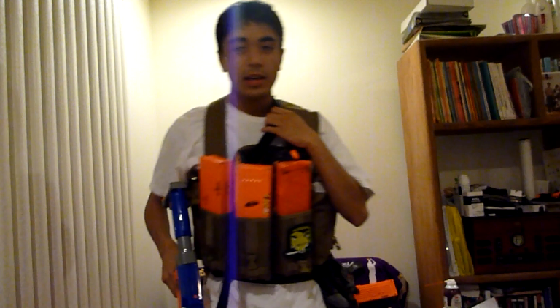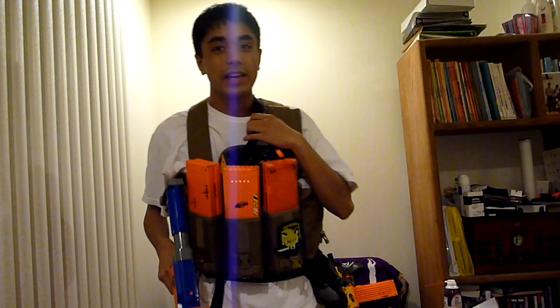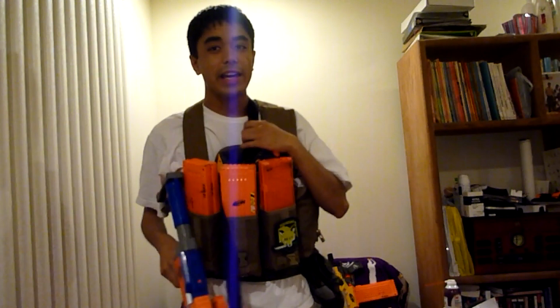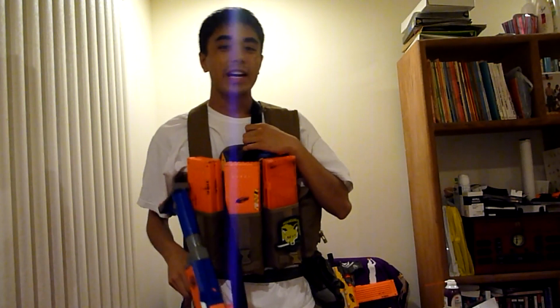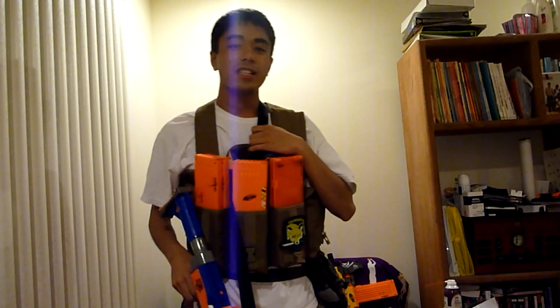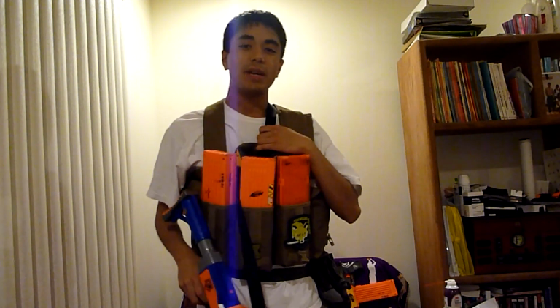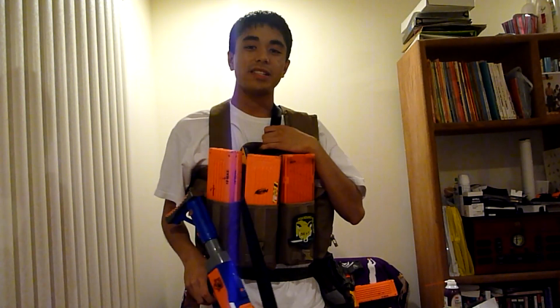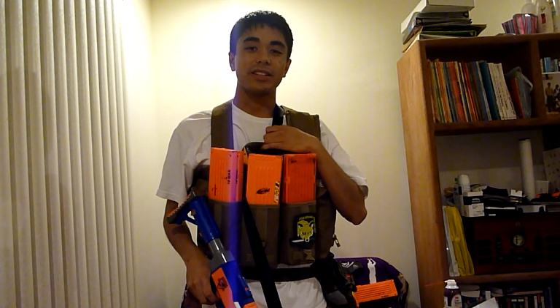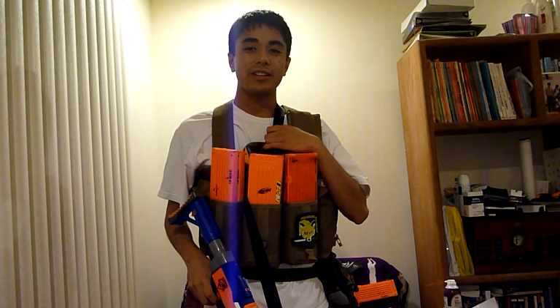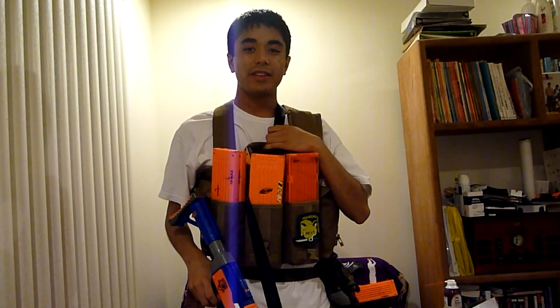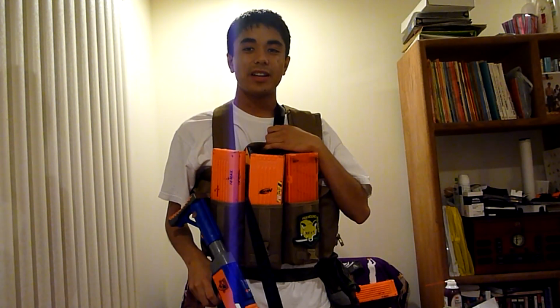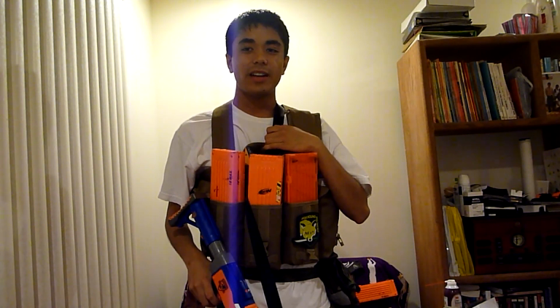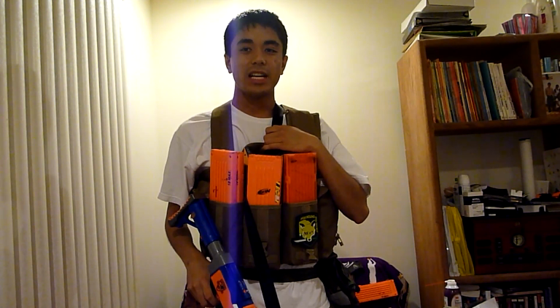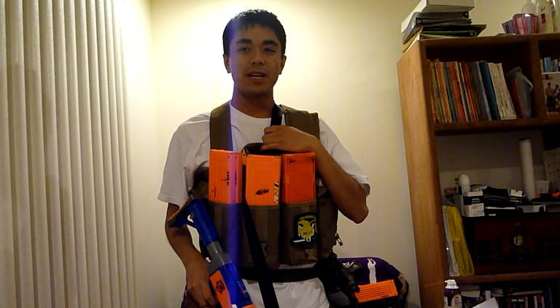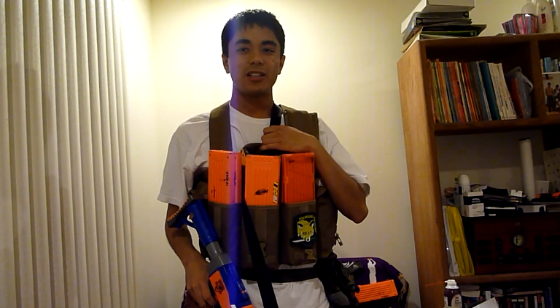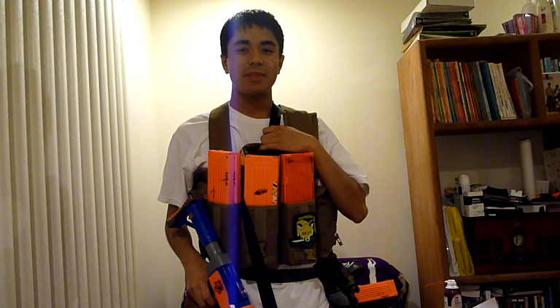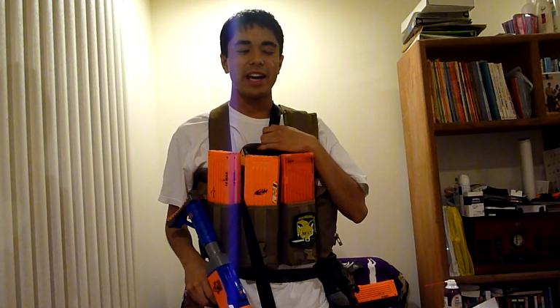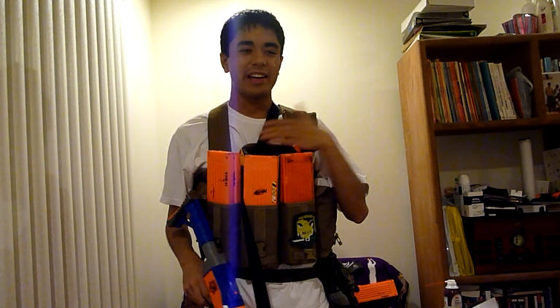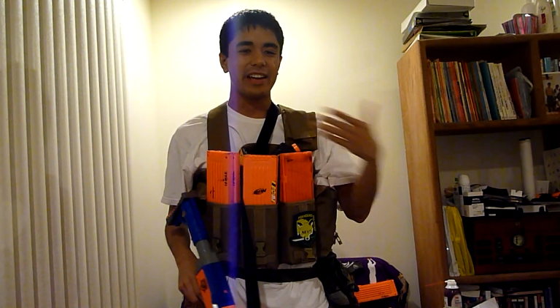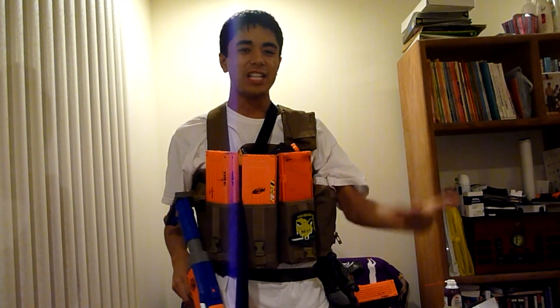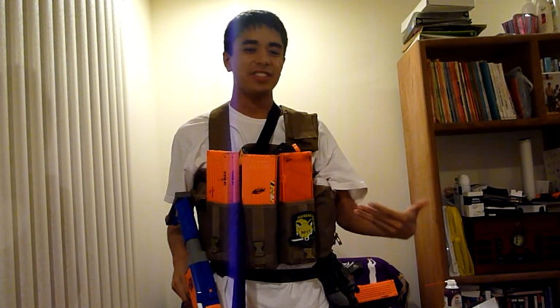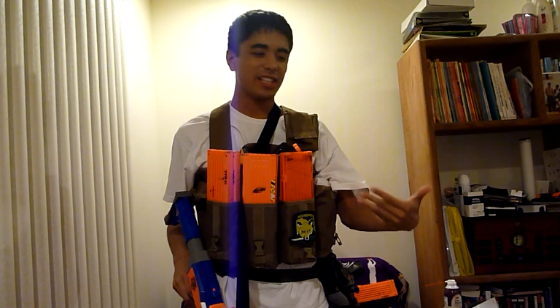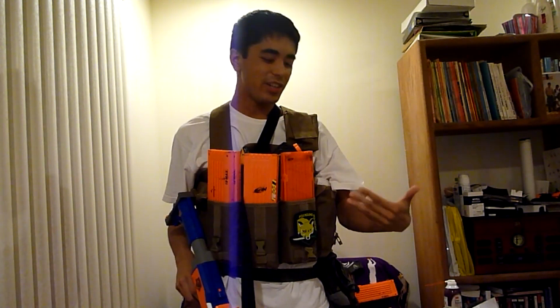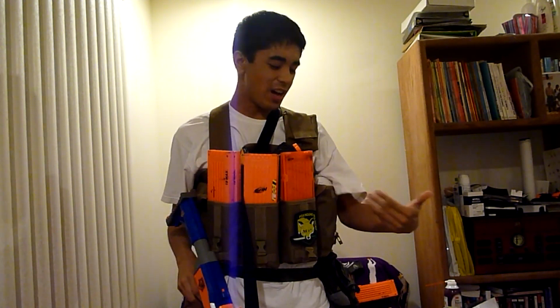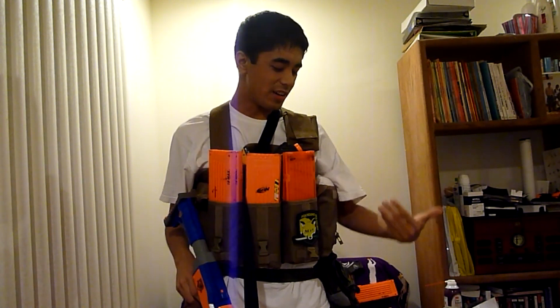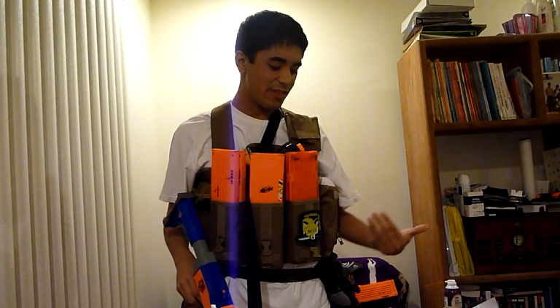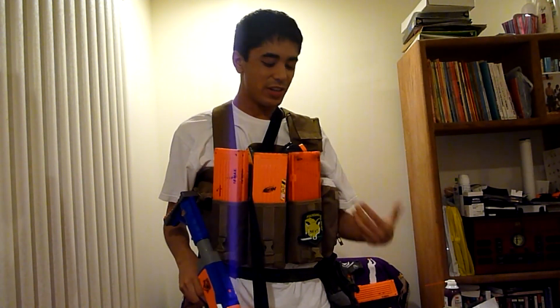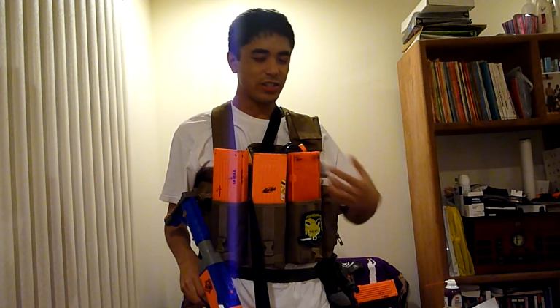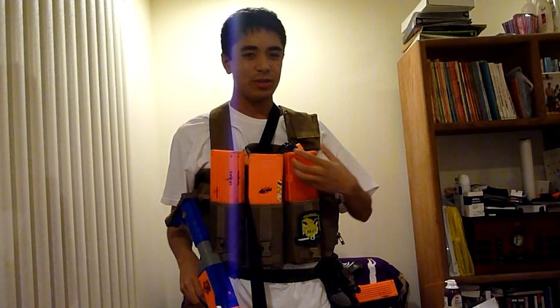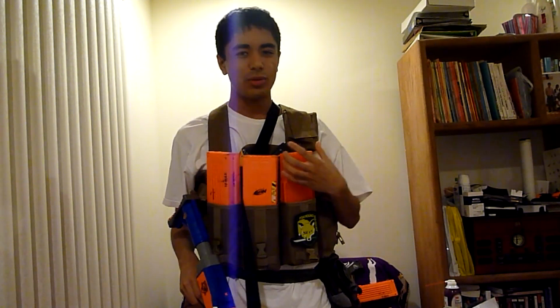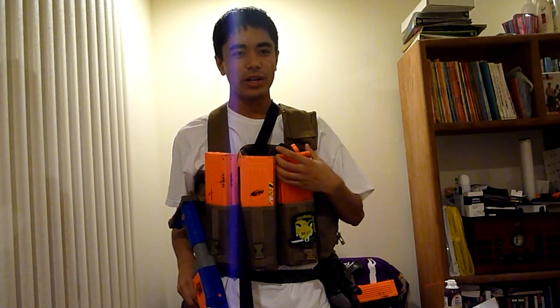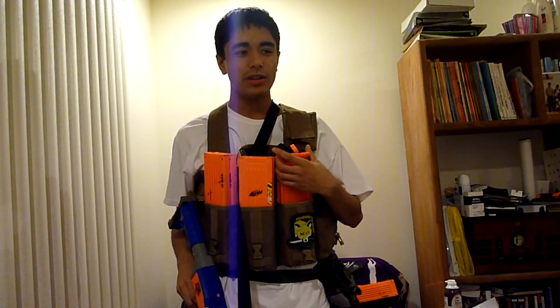Hey guys, BasicNerf here, and I'm here with my HPZ Loadout version 2.0.